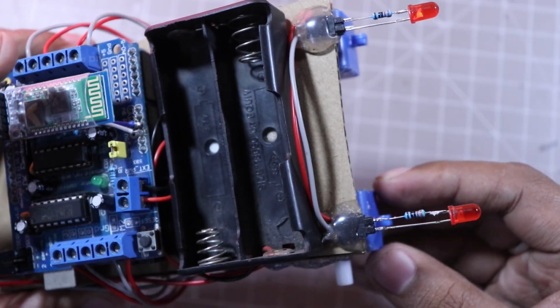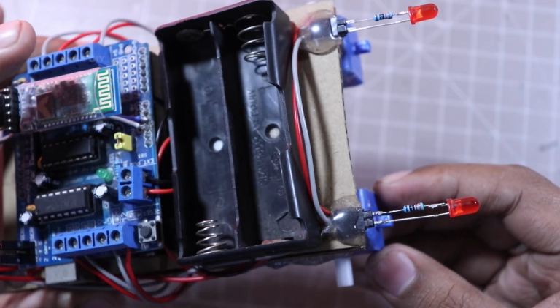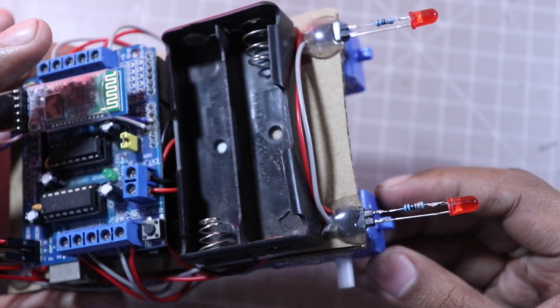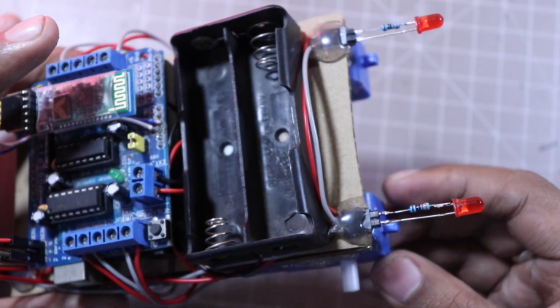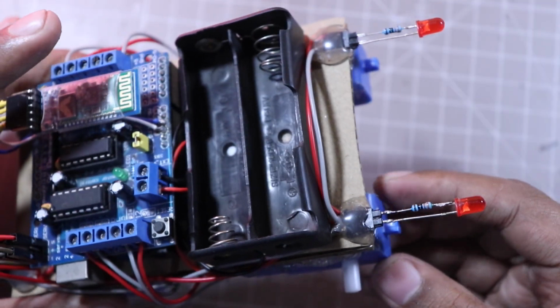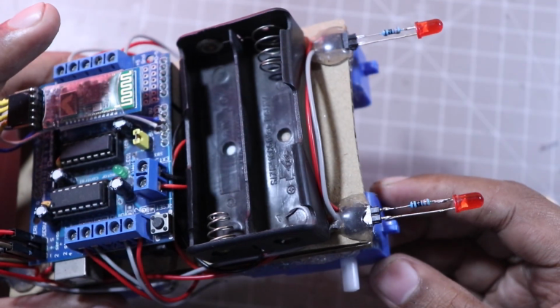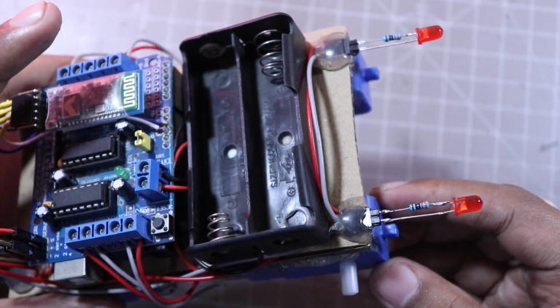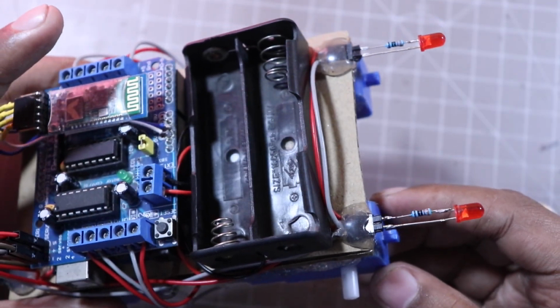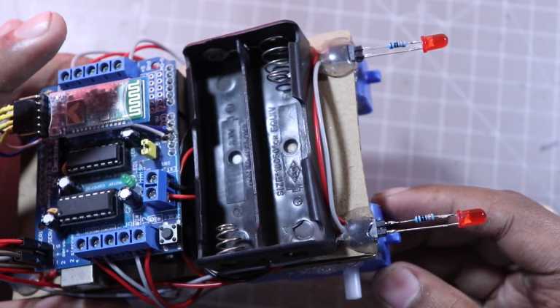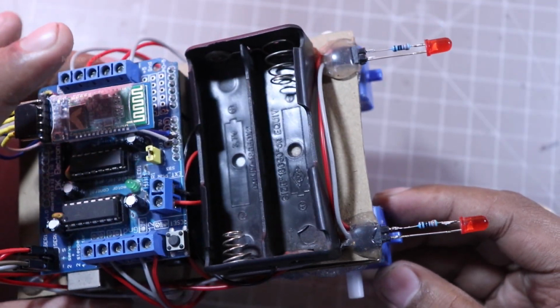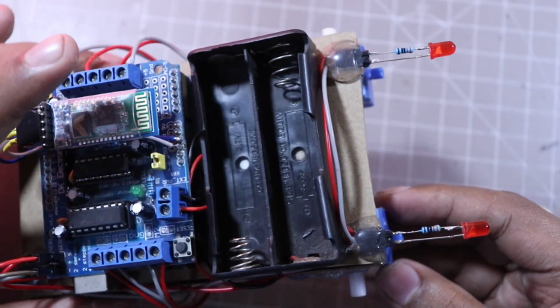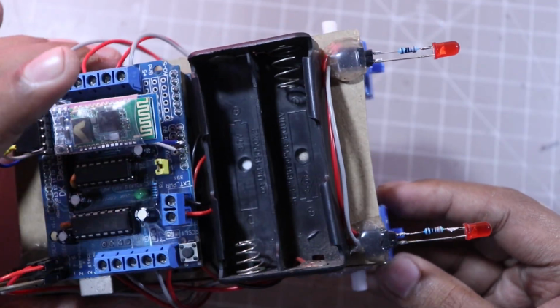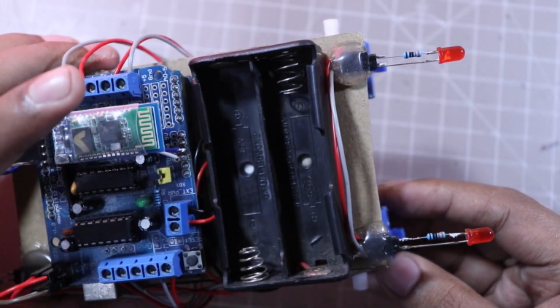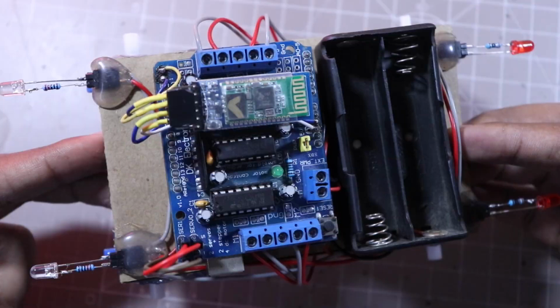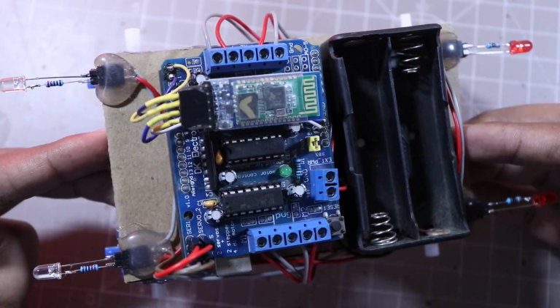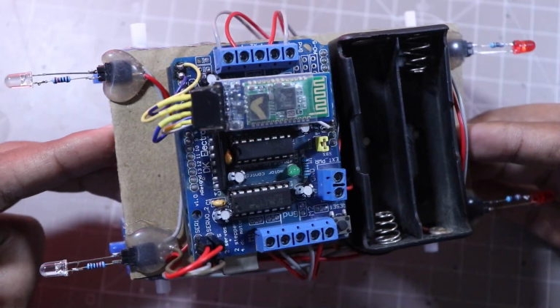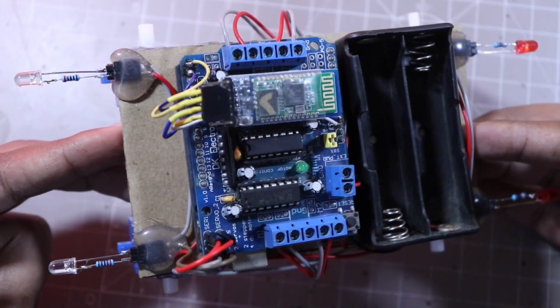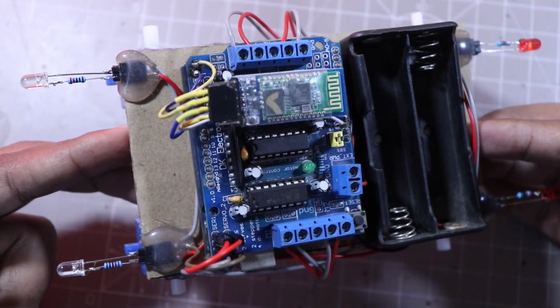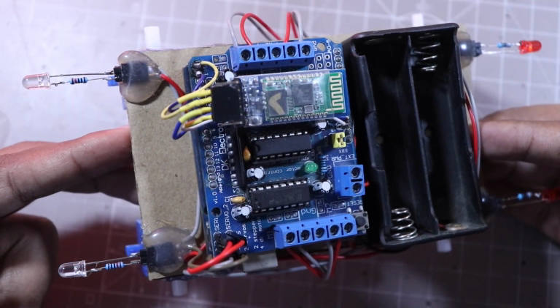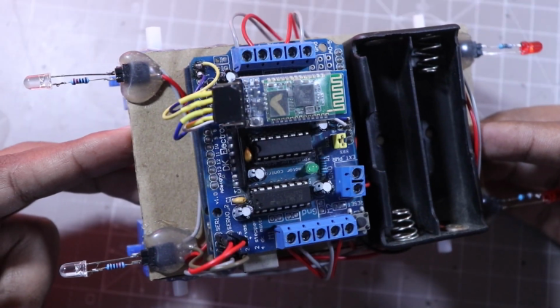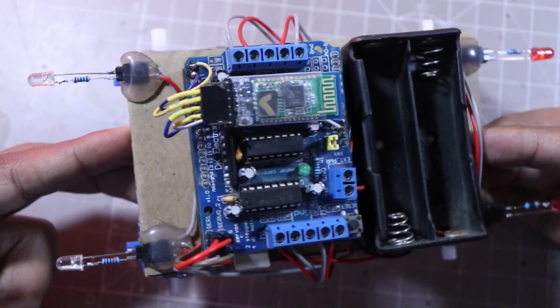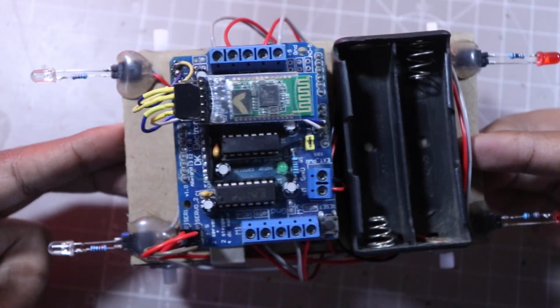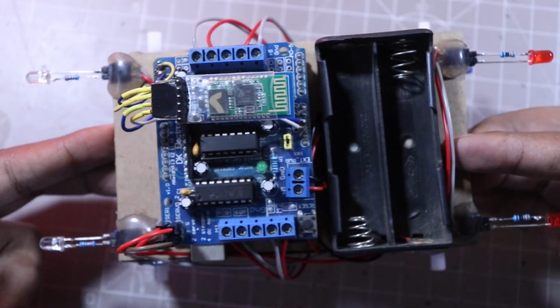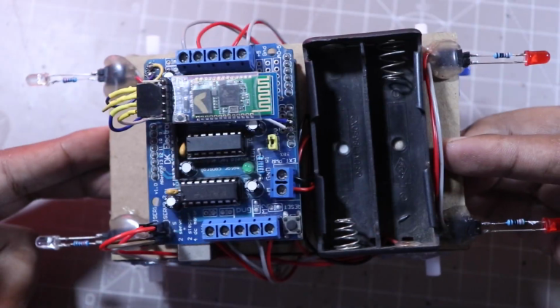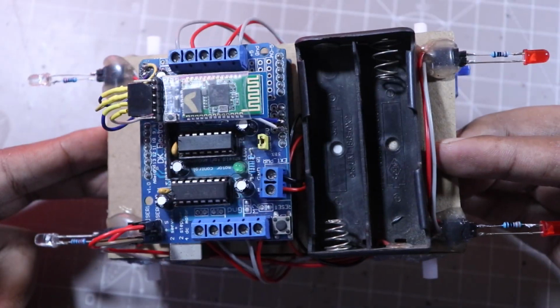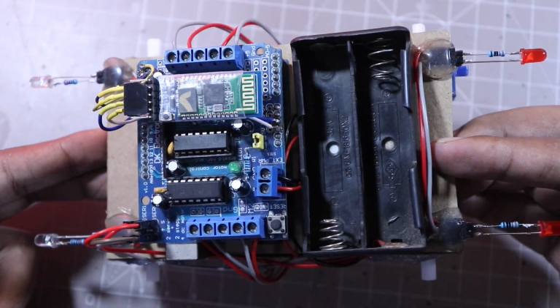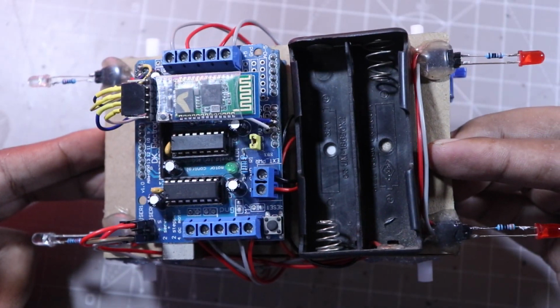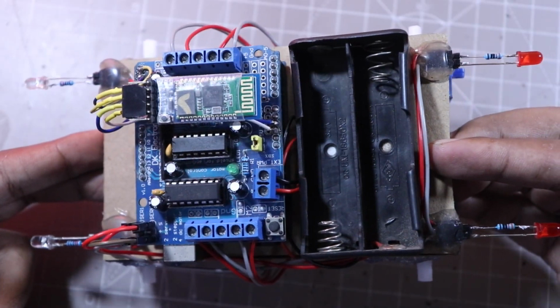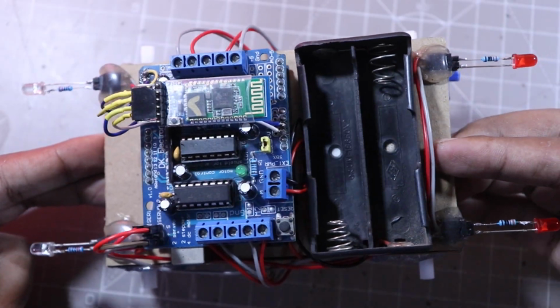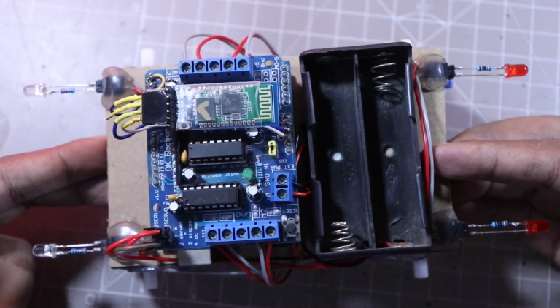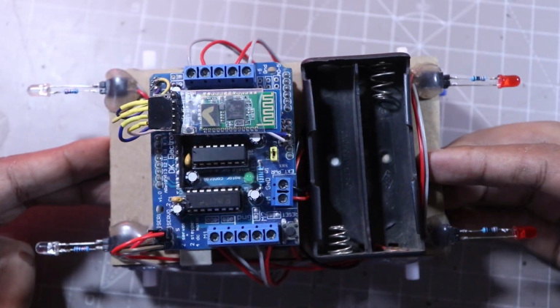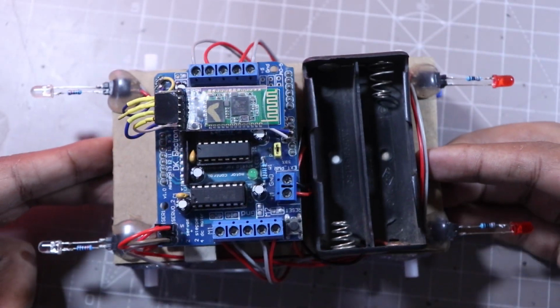The lights are all set. Now it is time to attach the wheels.